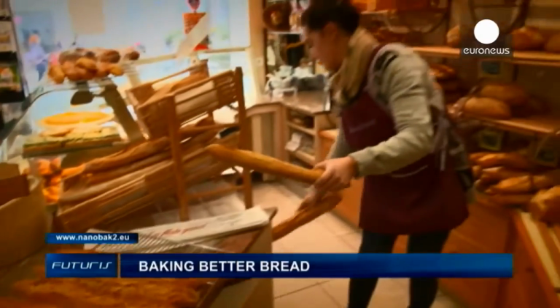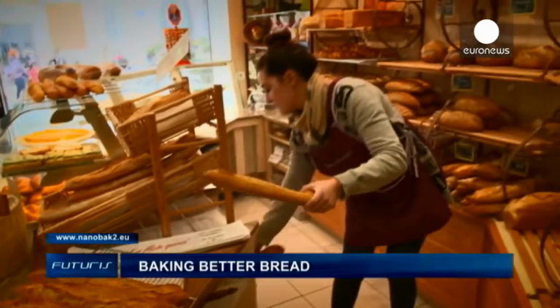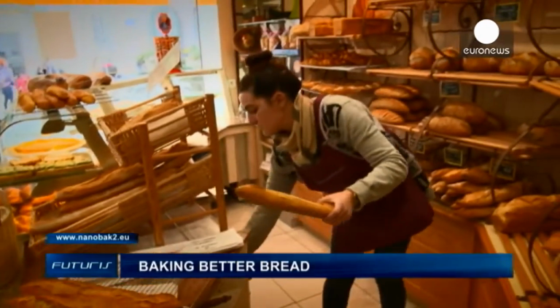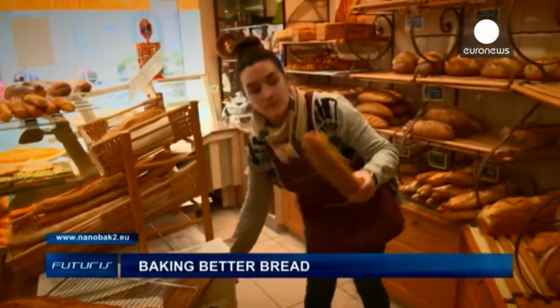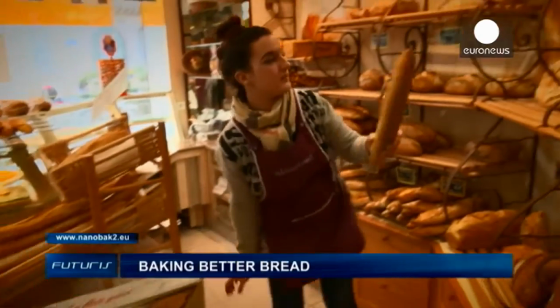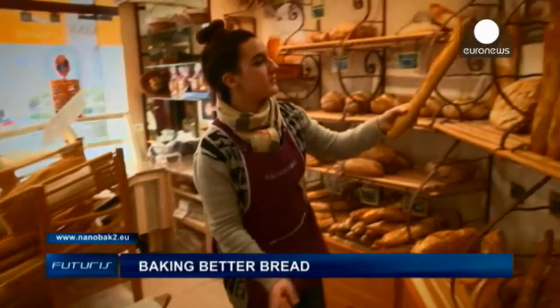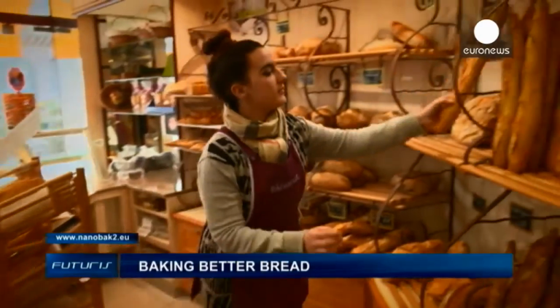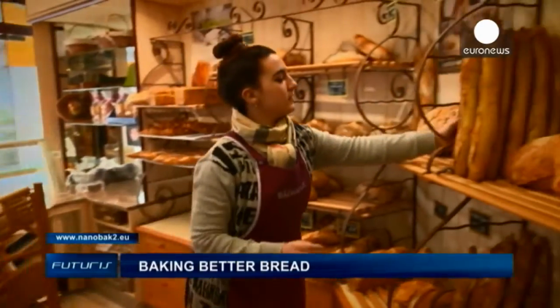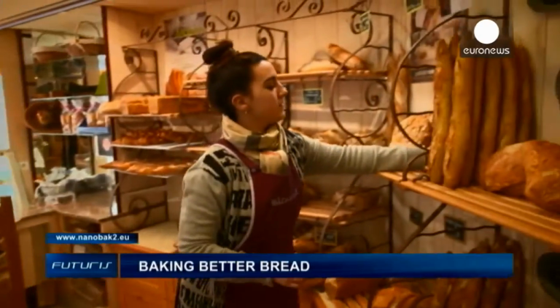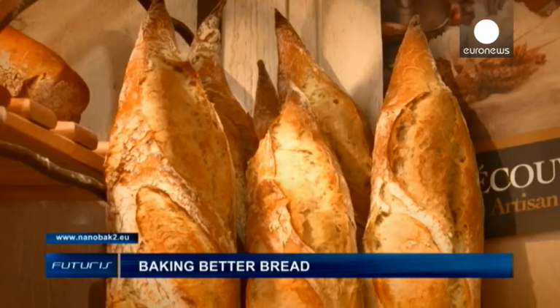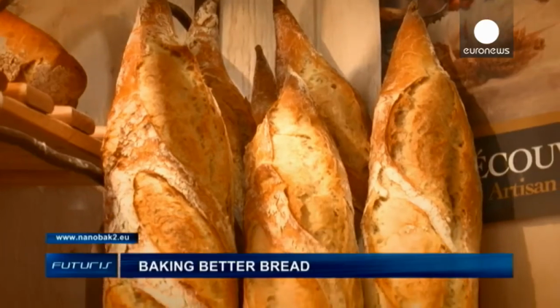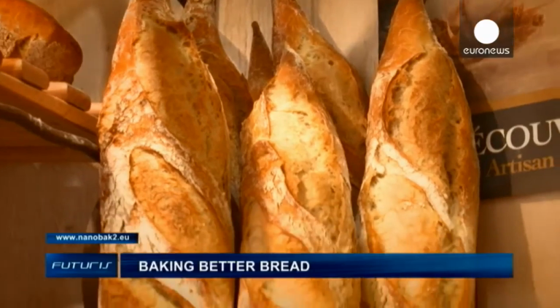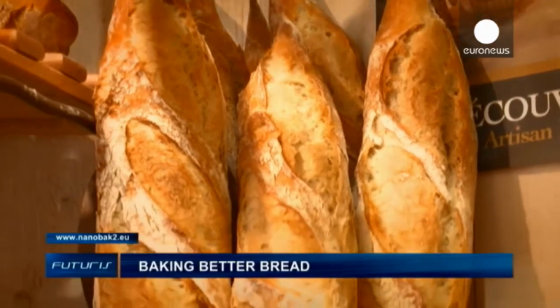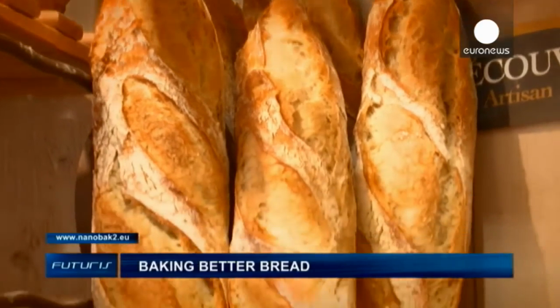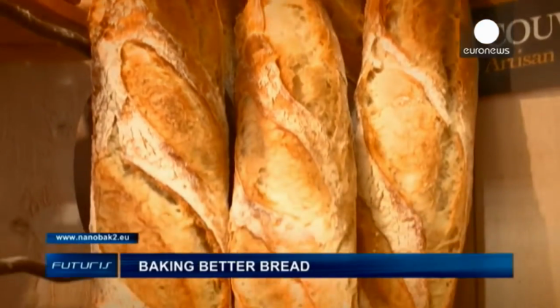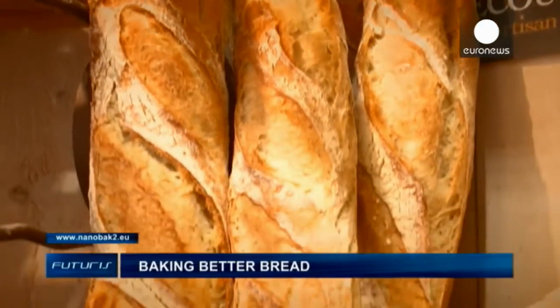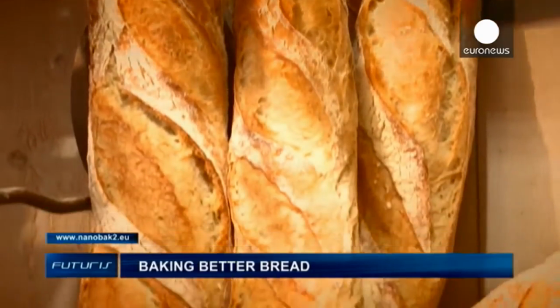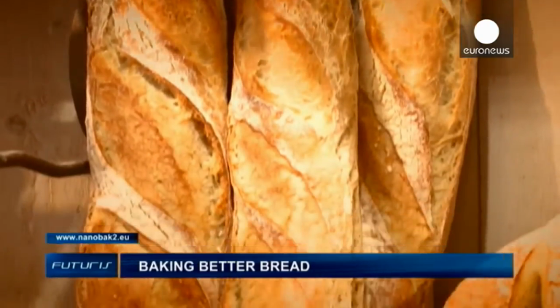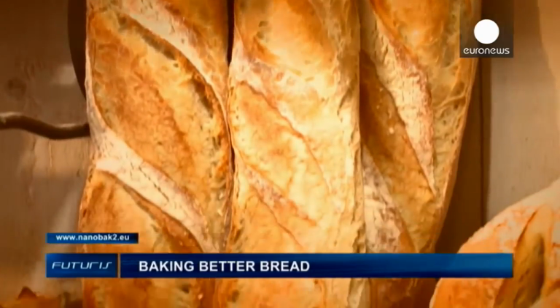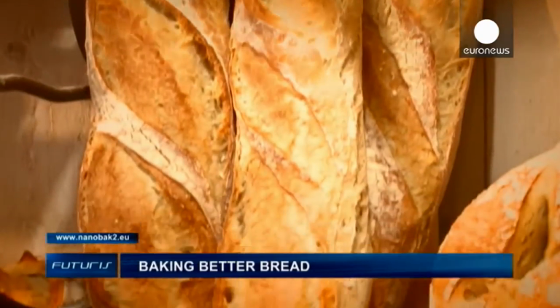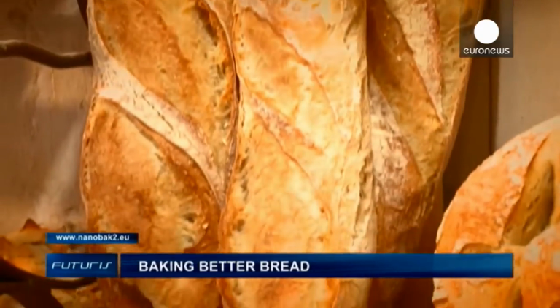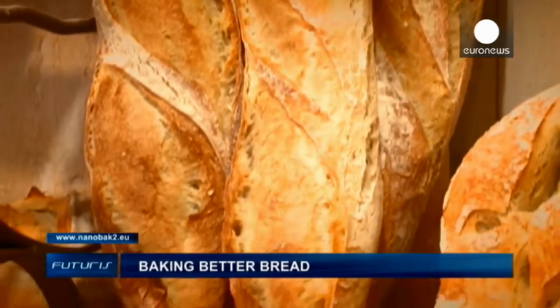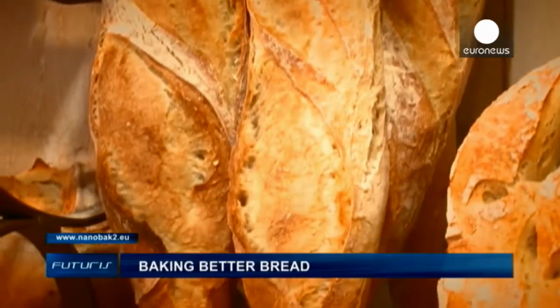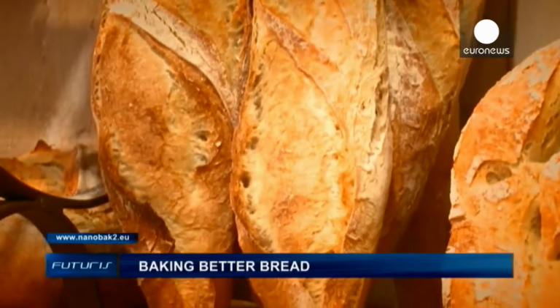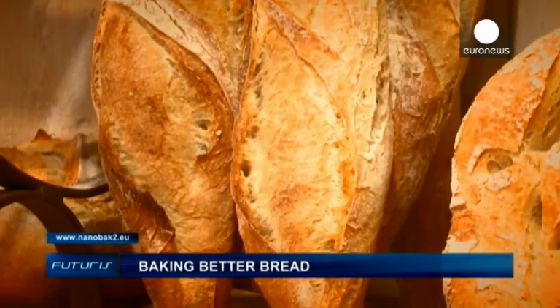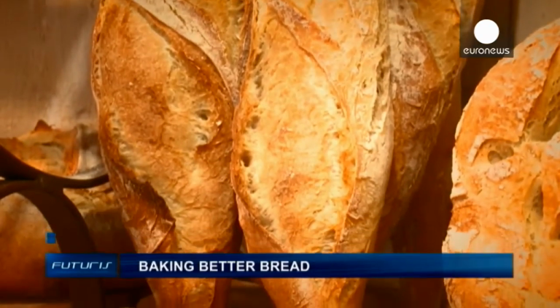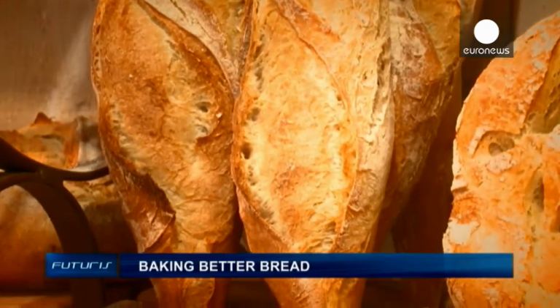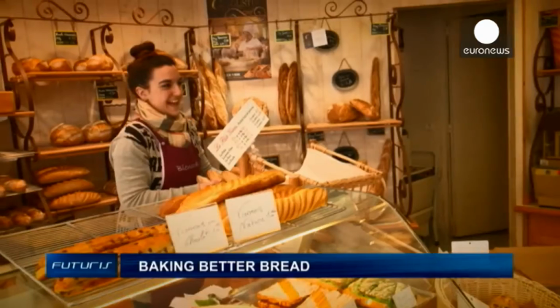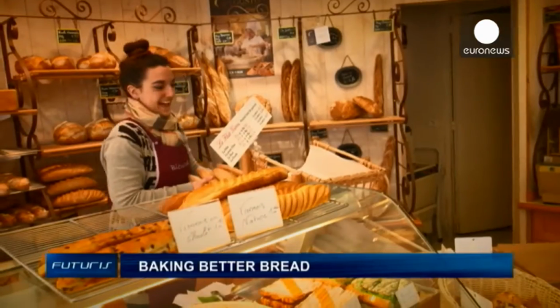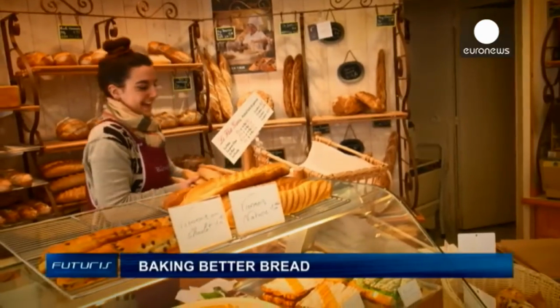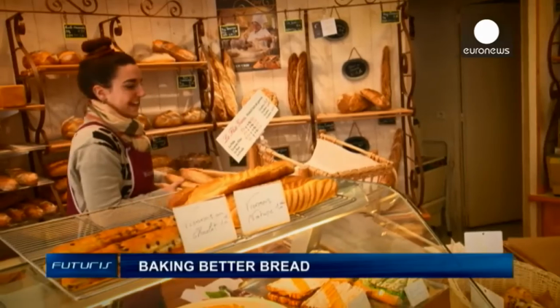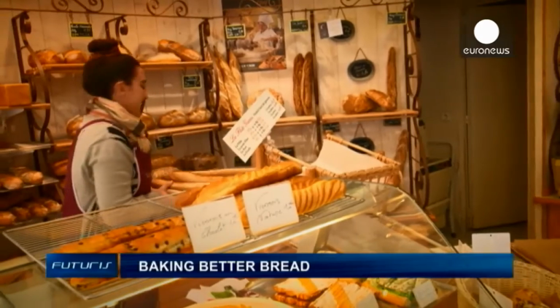Ultrasound to make bread sing – a future promise to both industrial and craft bakeries.